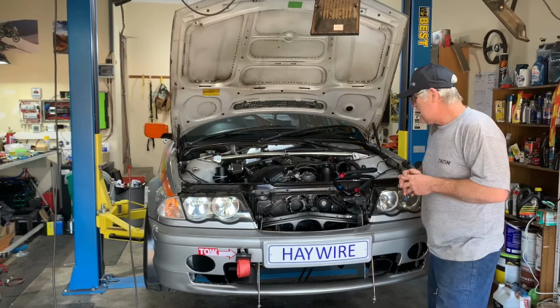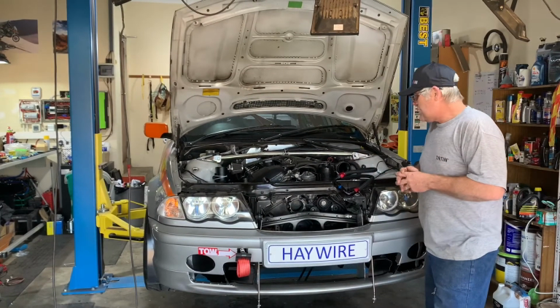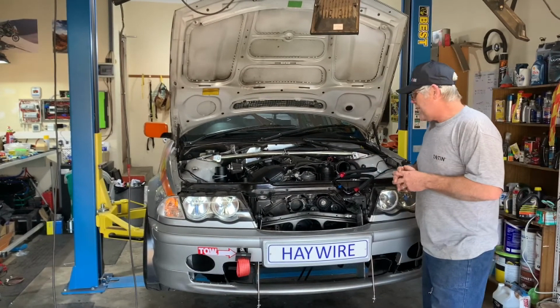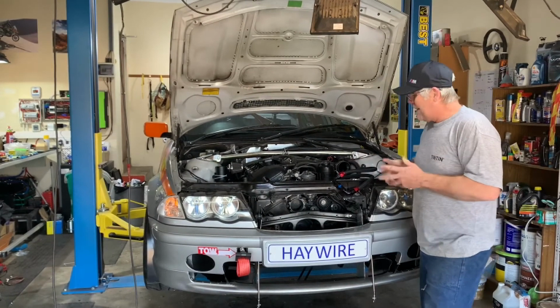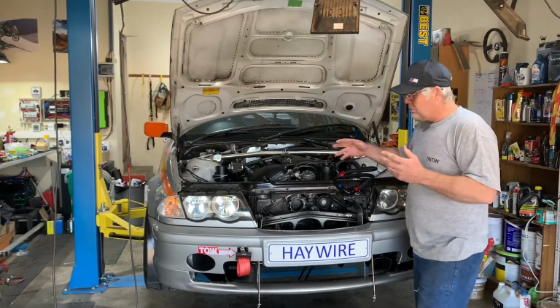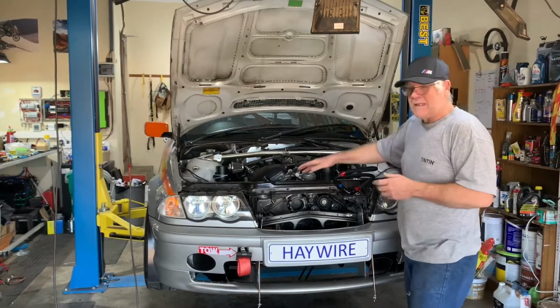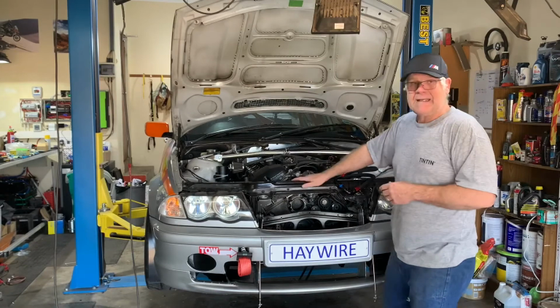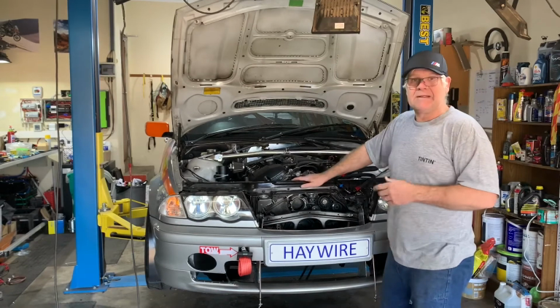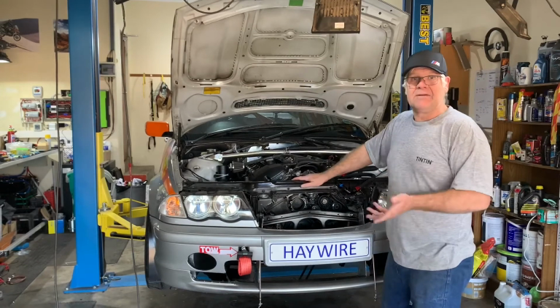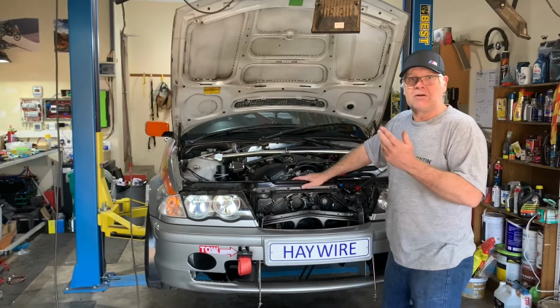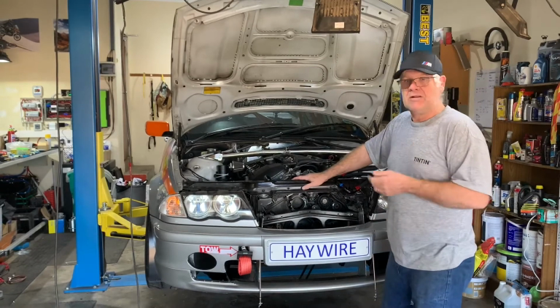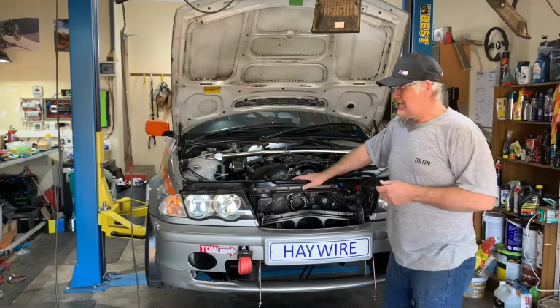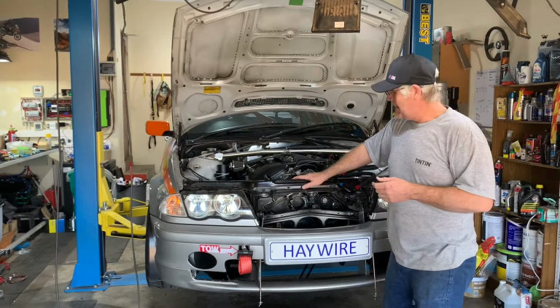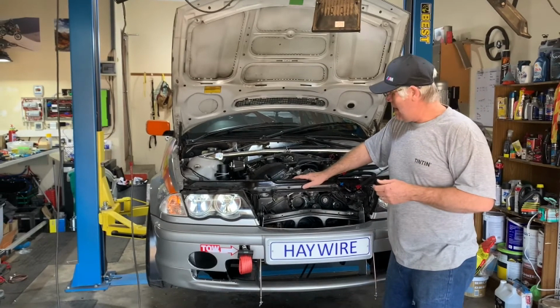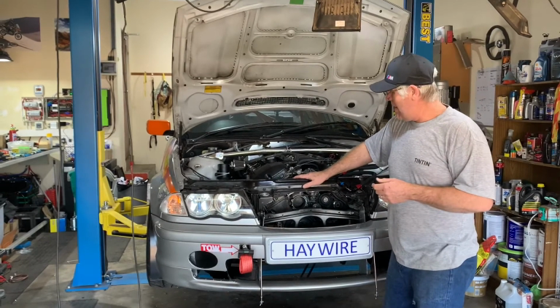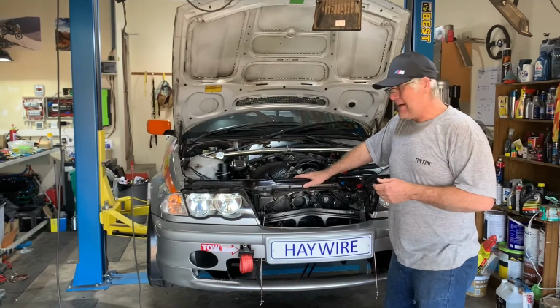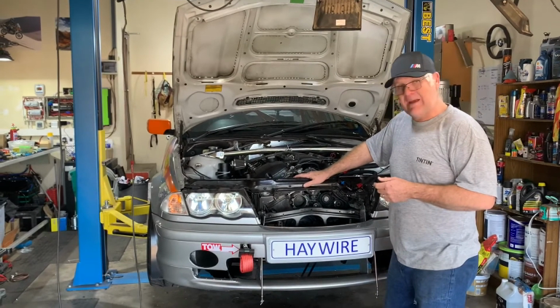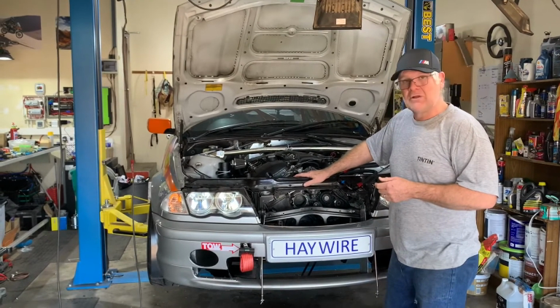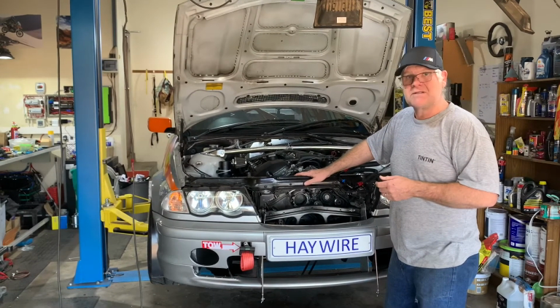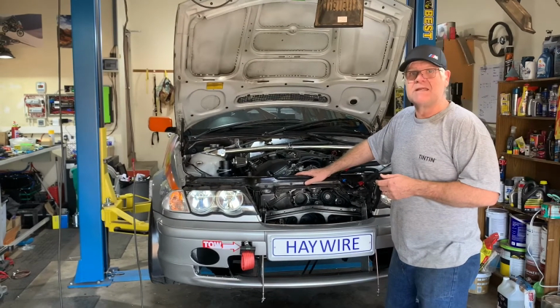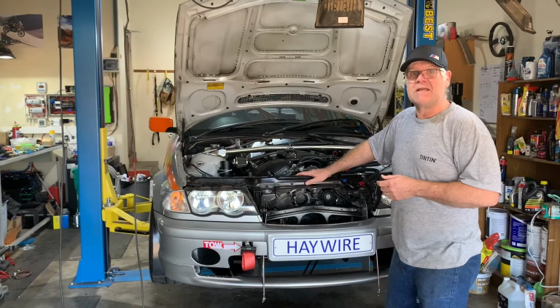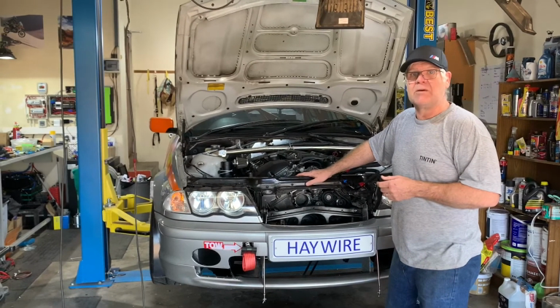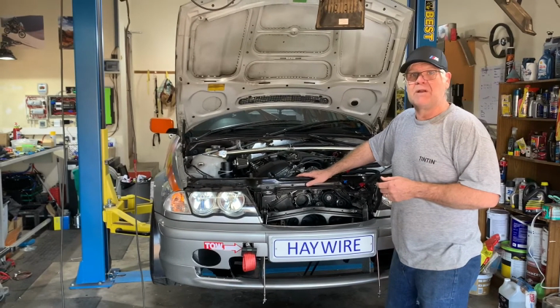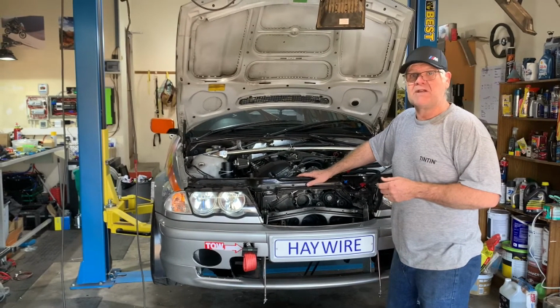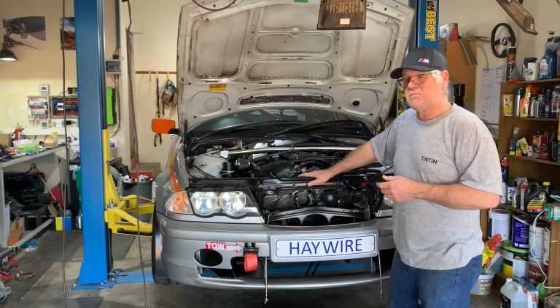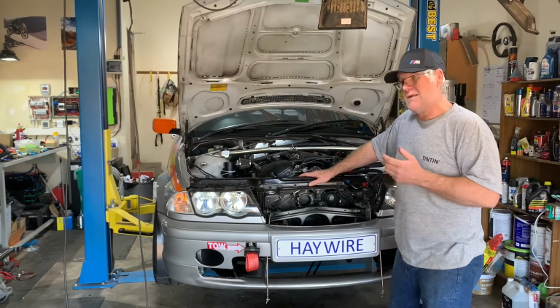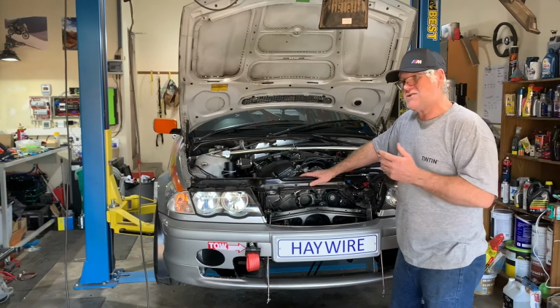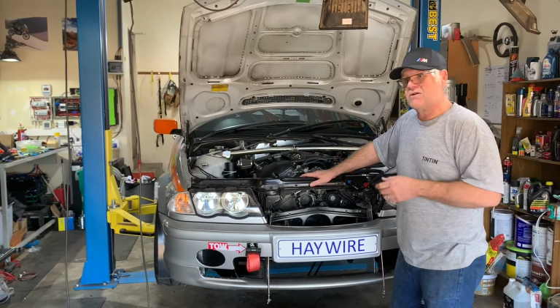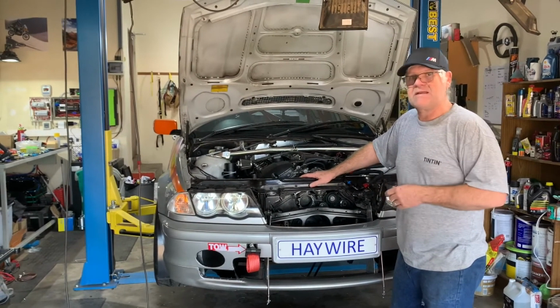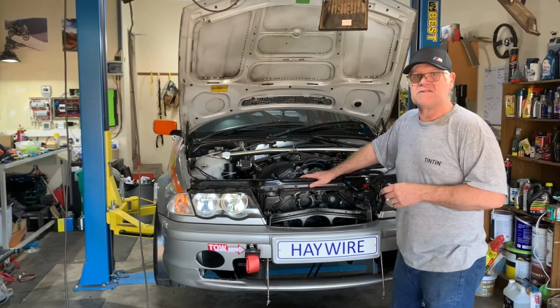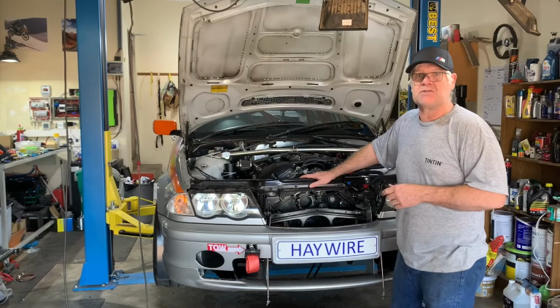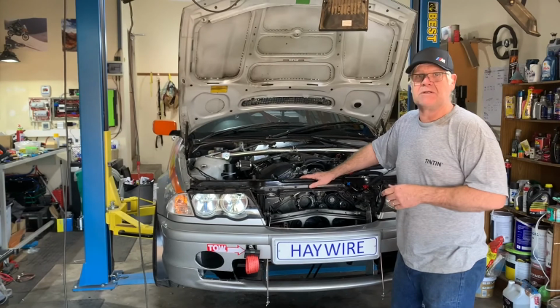We're going to get the car lifted right now, have a look, work out our action plan, and start getting this thing torn down.